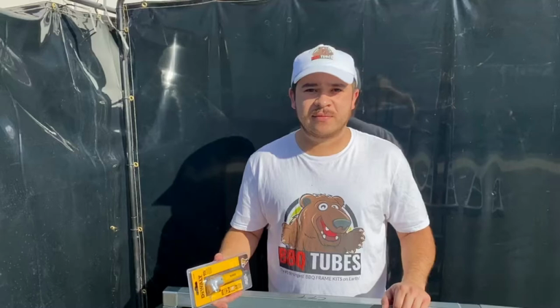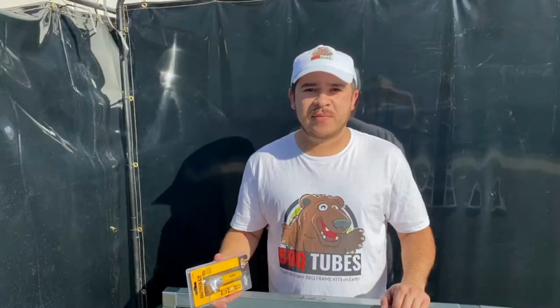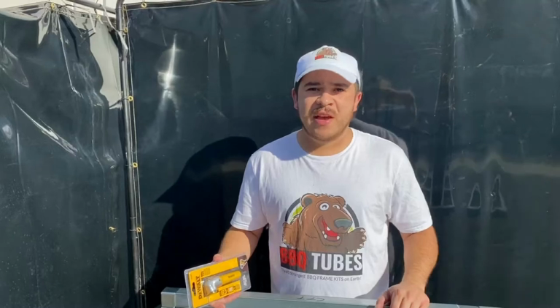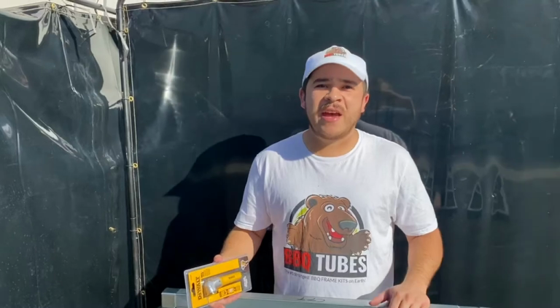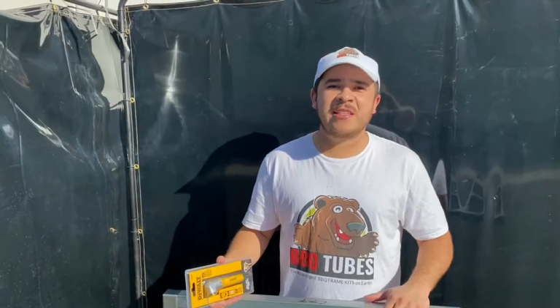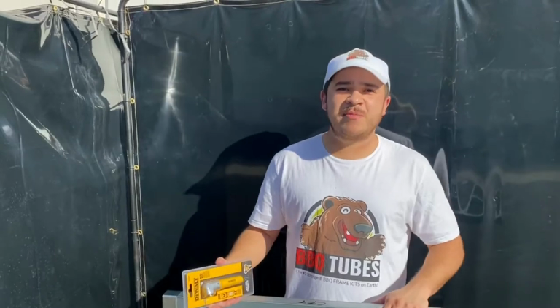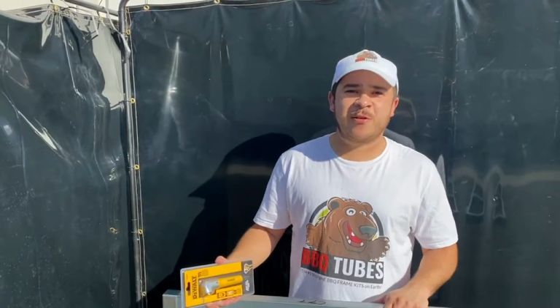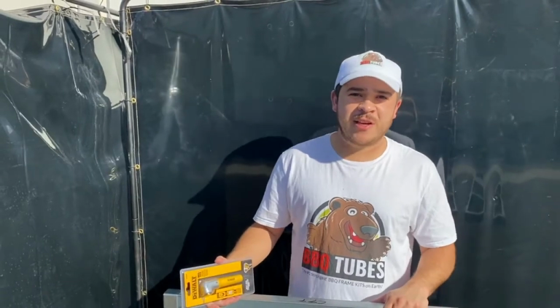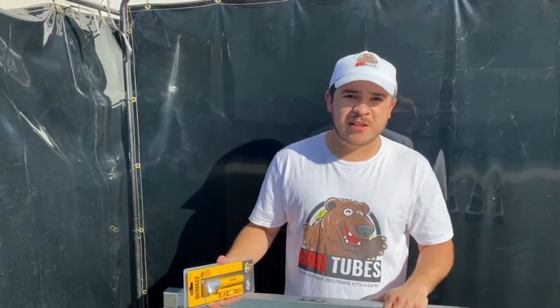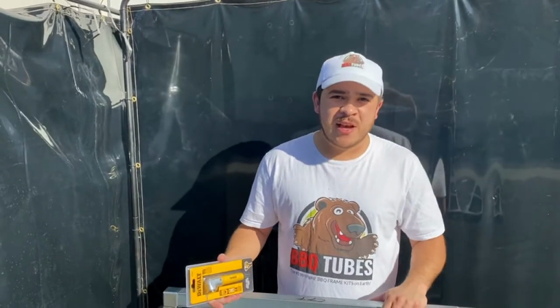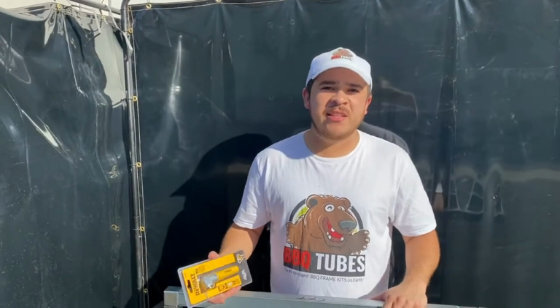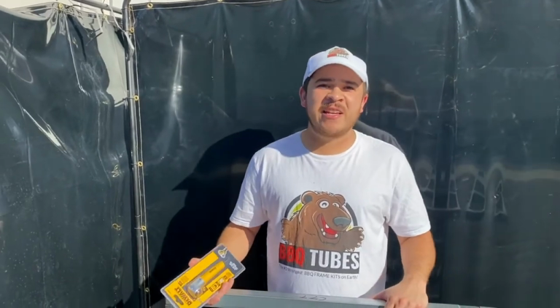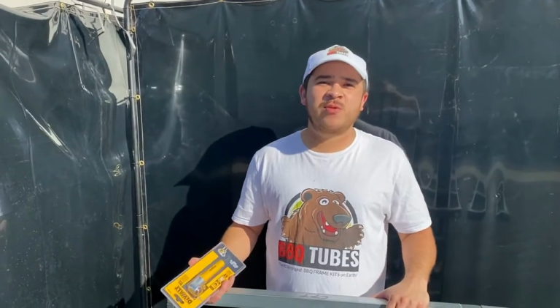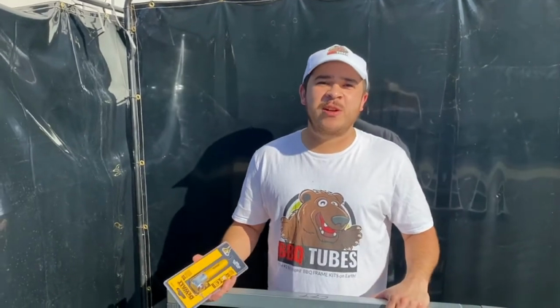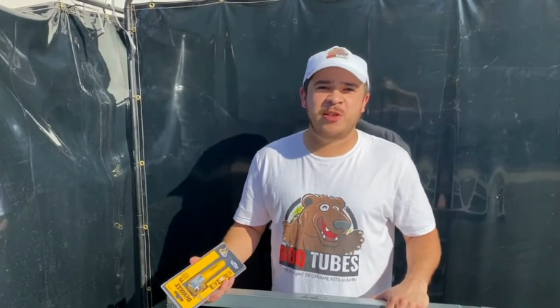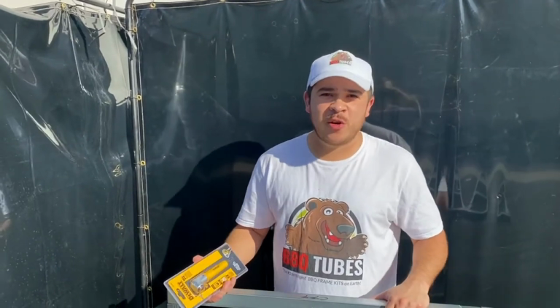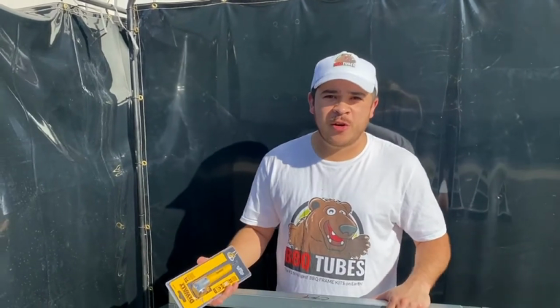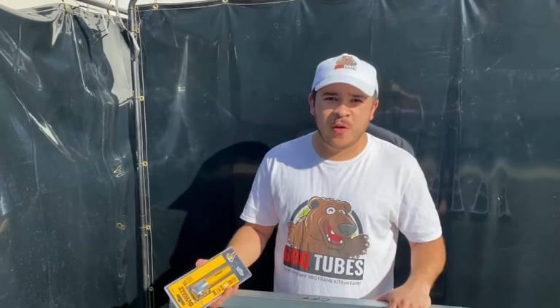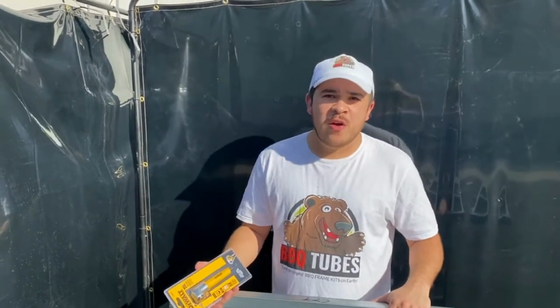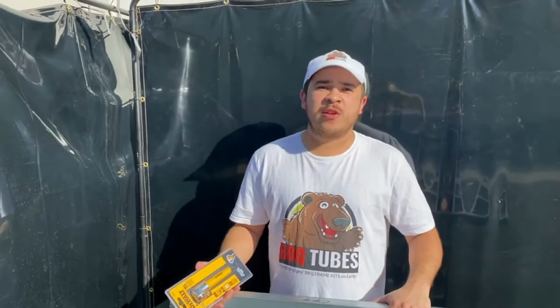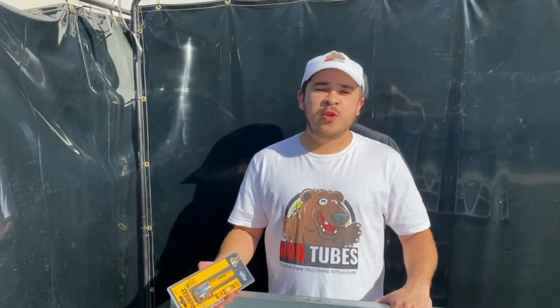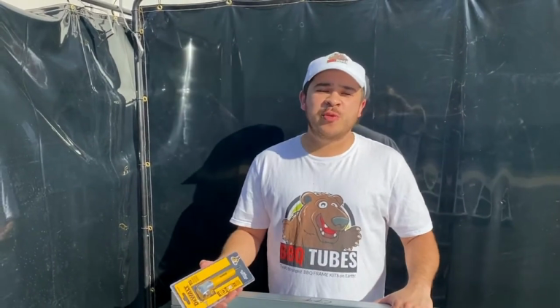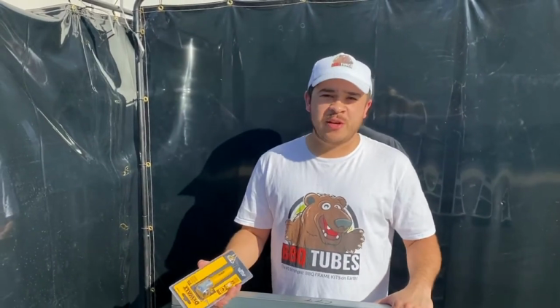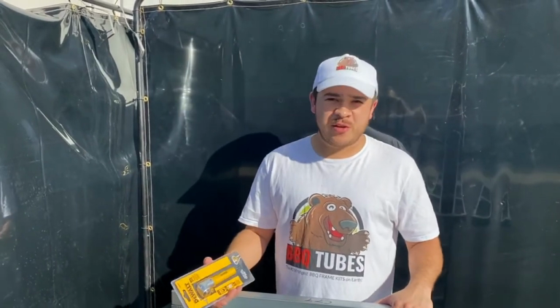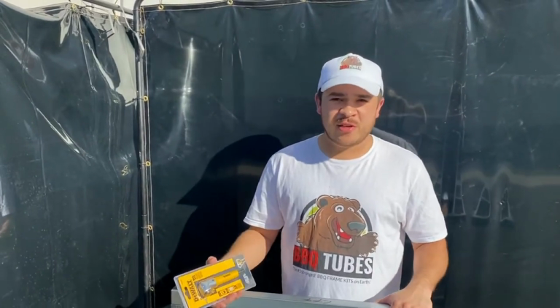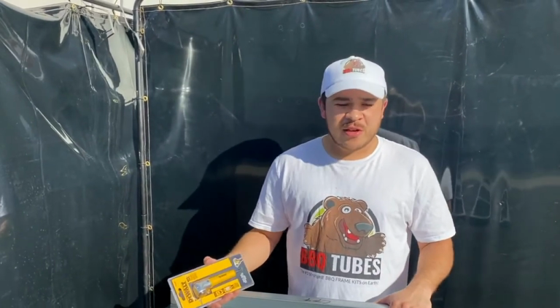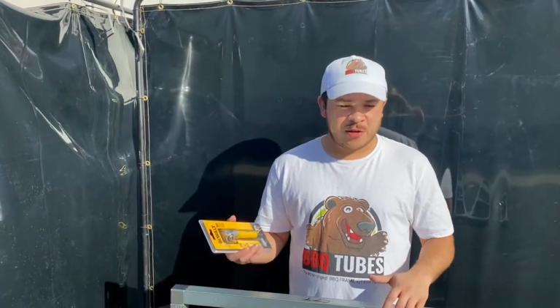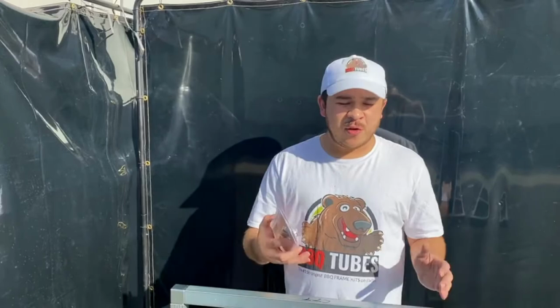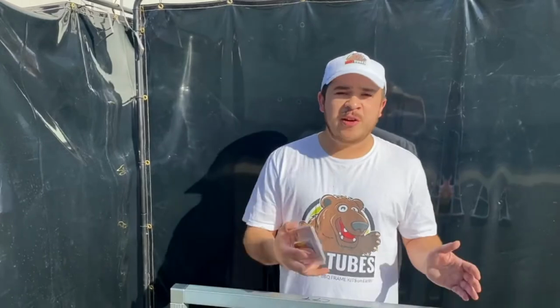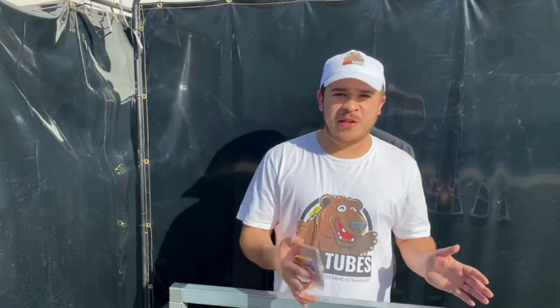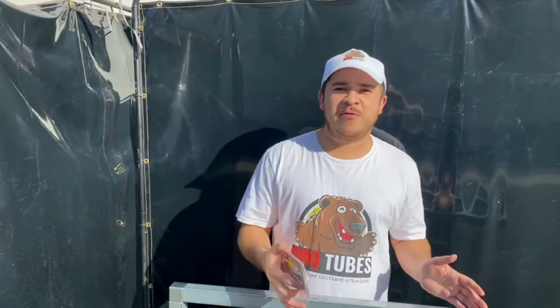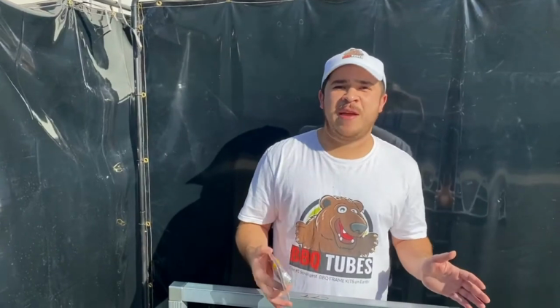Hey guys, it's me, Chris. Today I just wanted to show you the tools we use to do our steel framing.